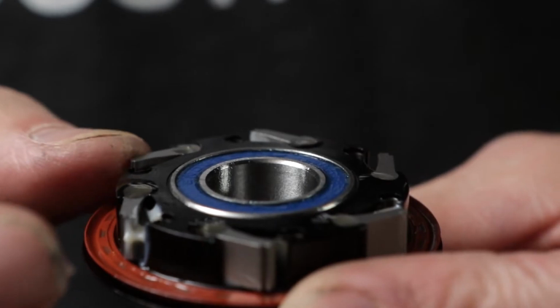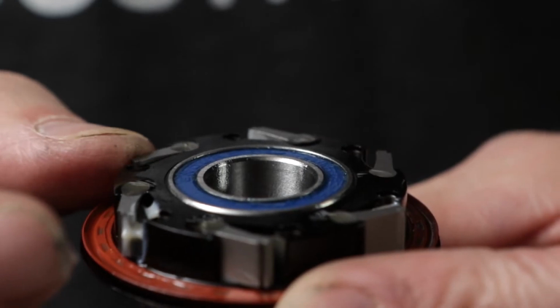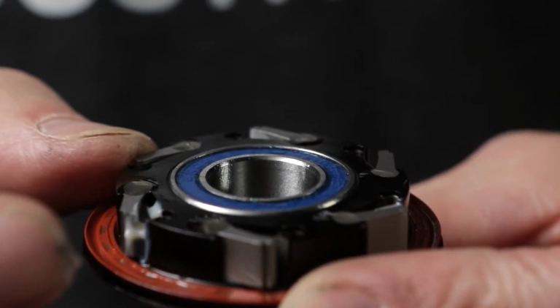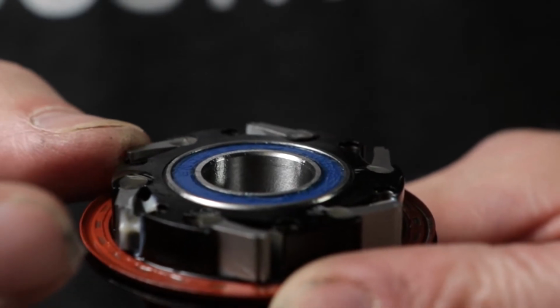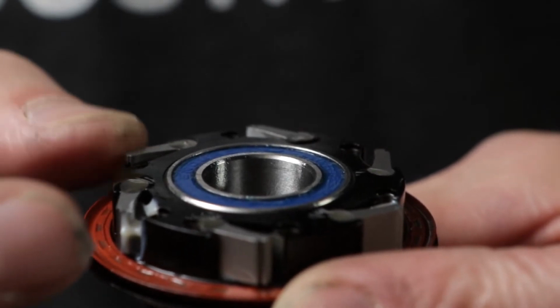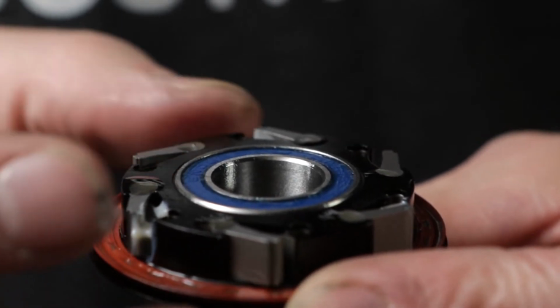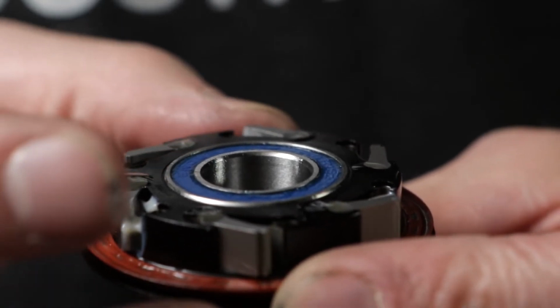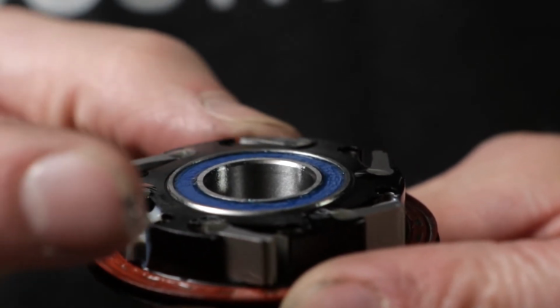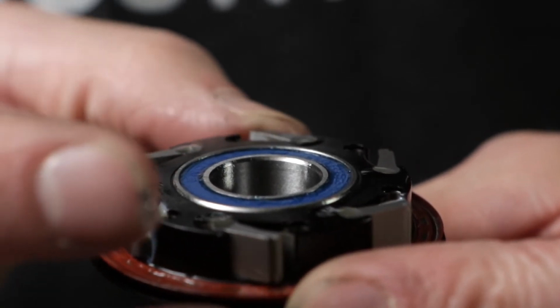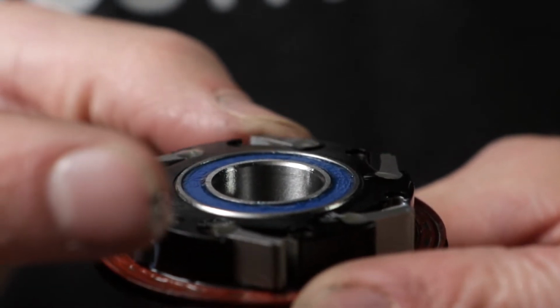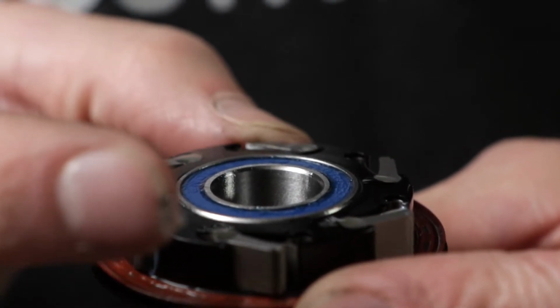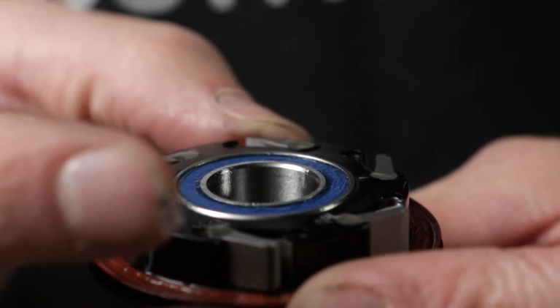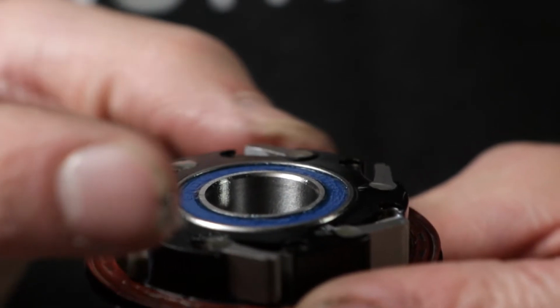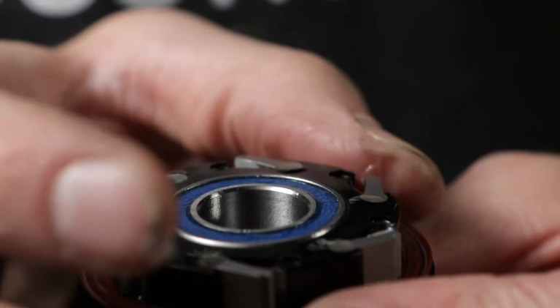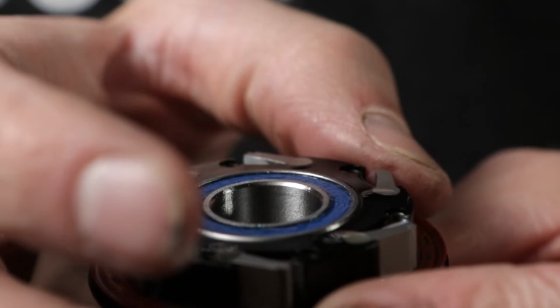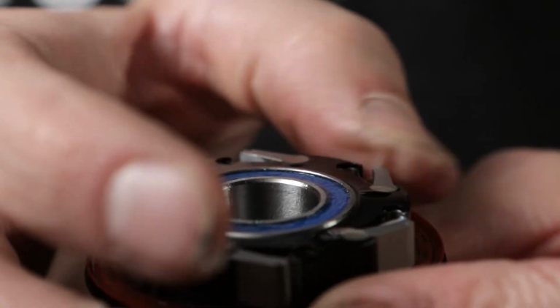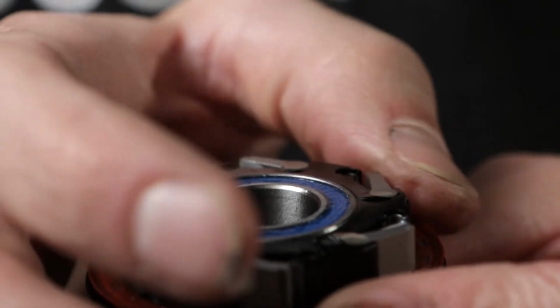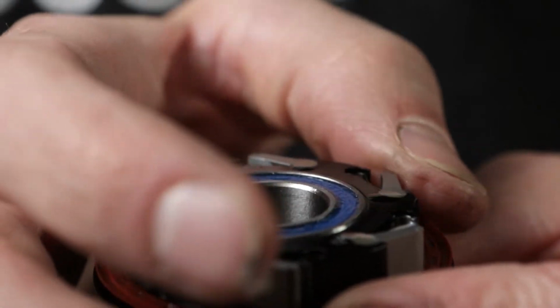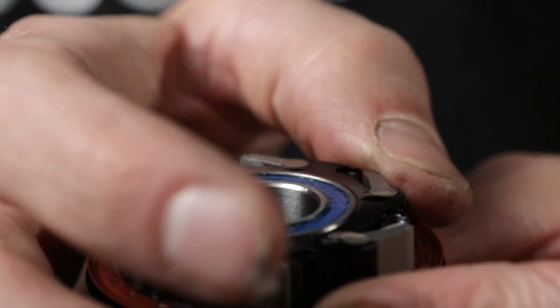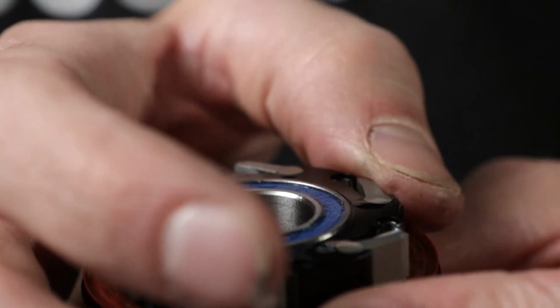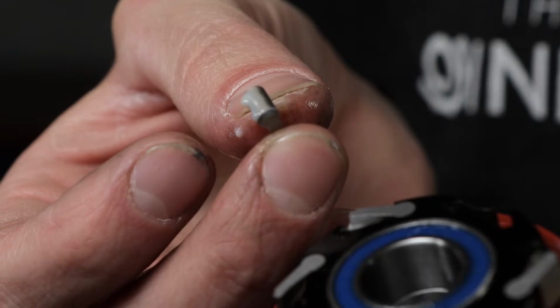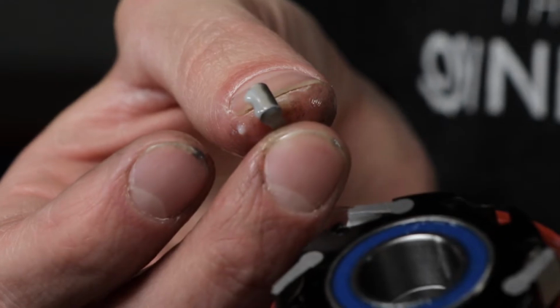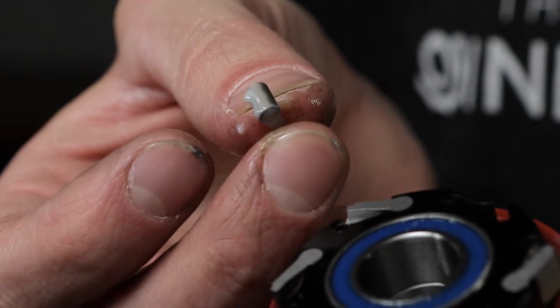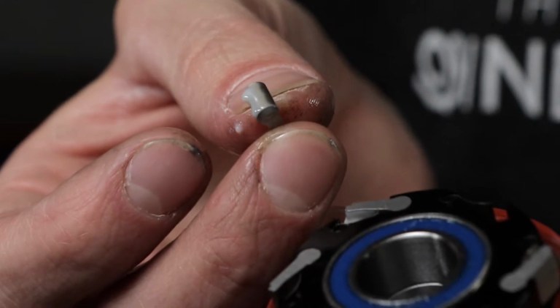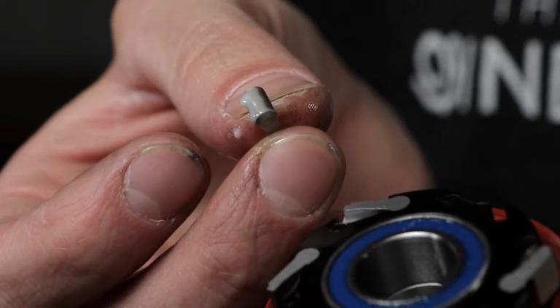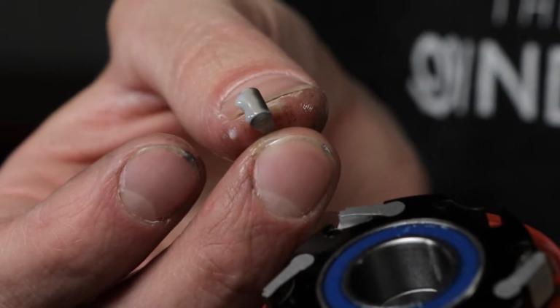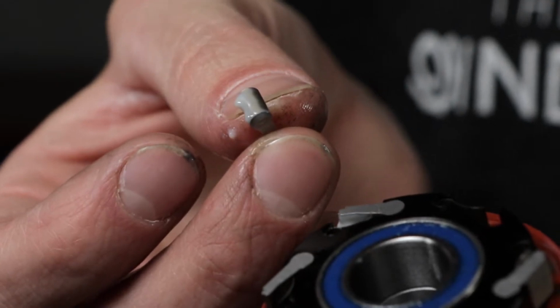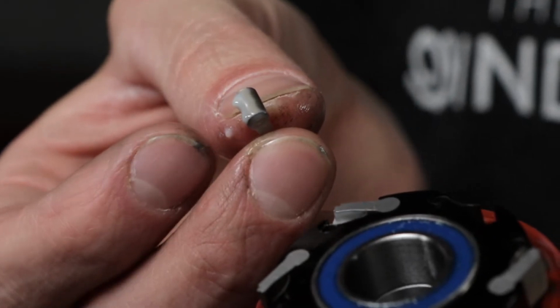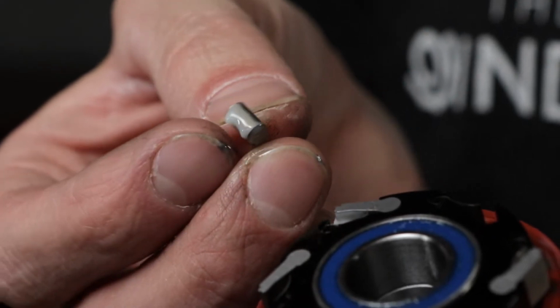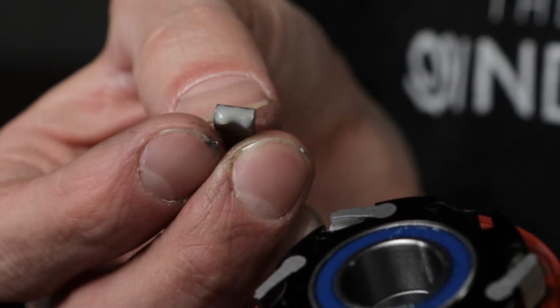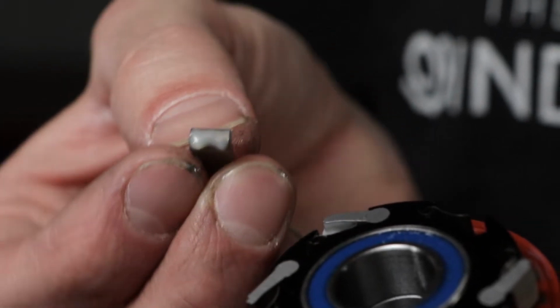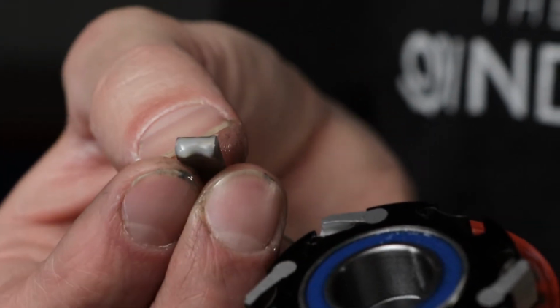Actuate the pawl to make sure the oil seeps in. If you don't have the oil, a dab of grease on the back of the pawl works just as well.